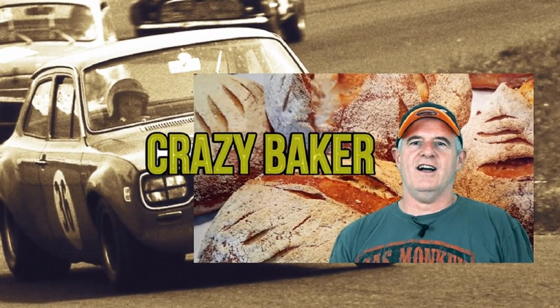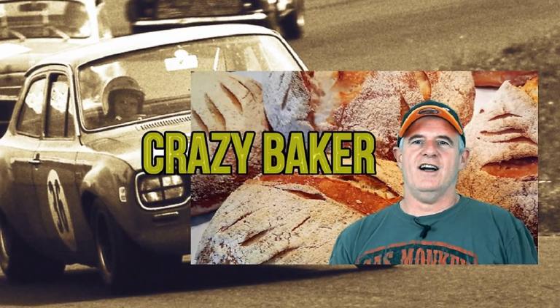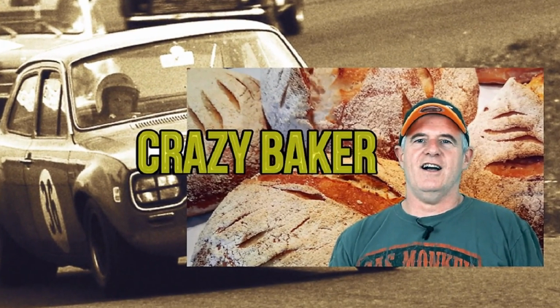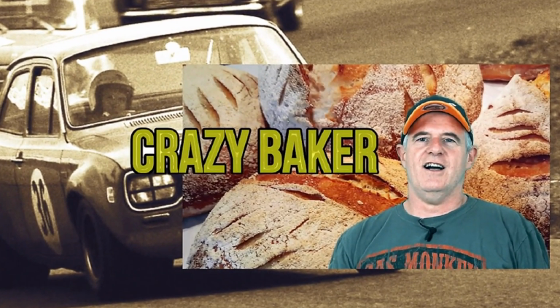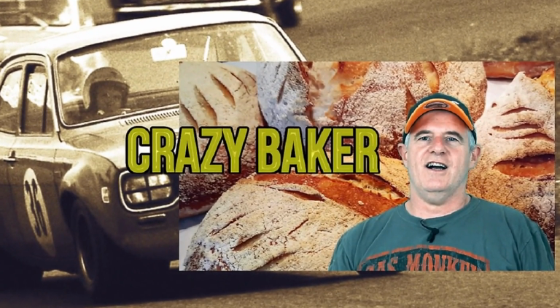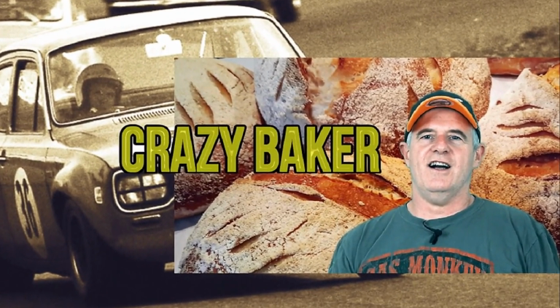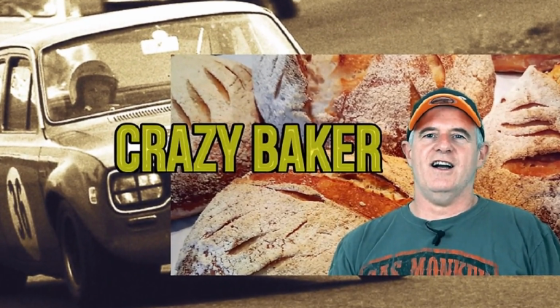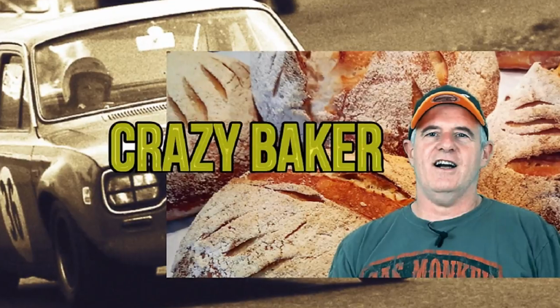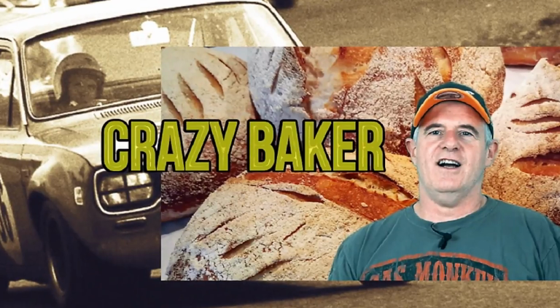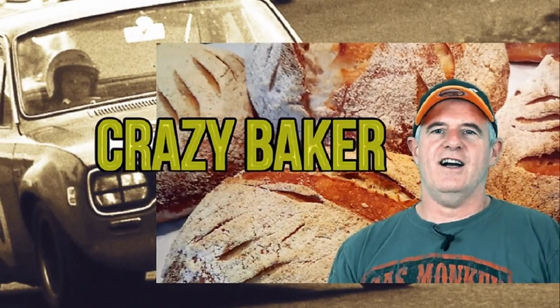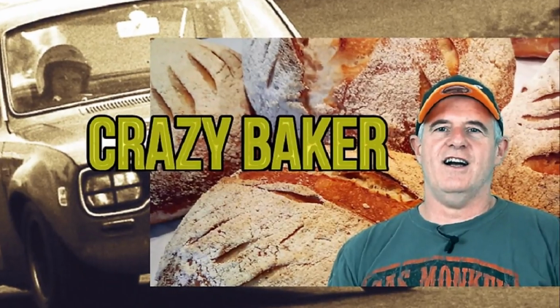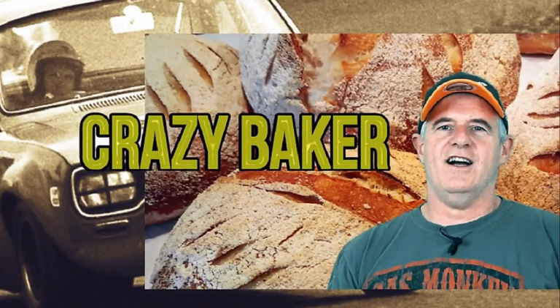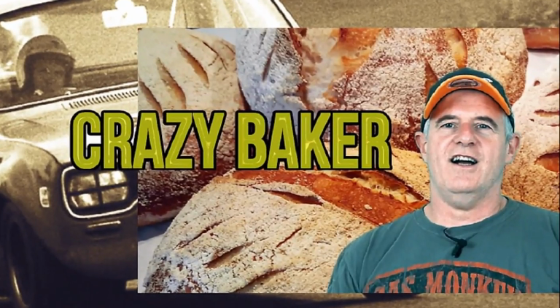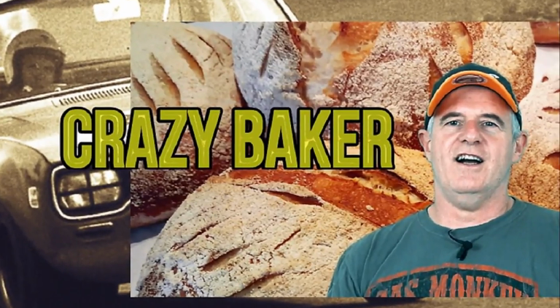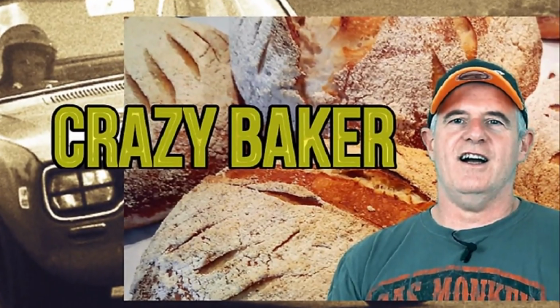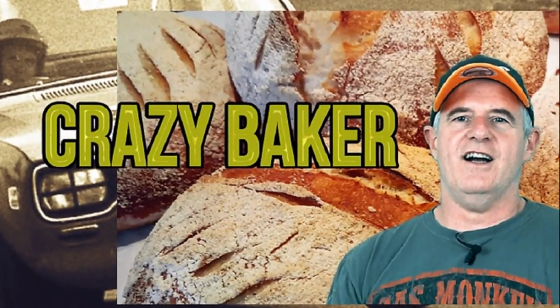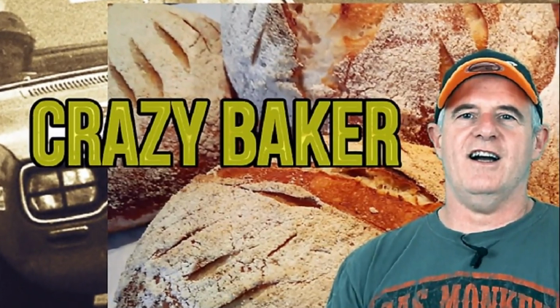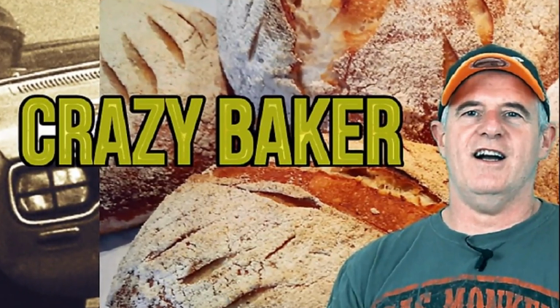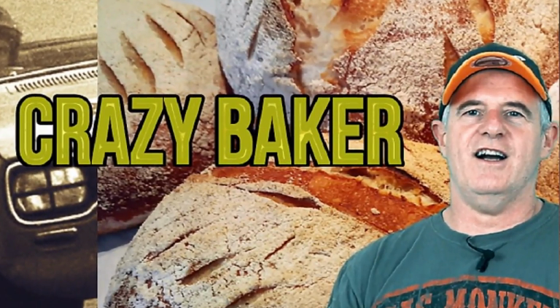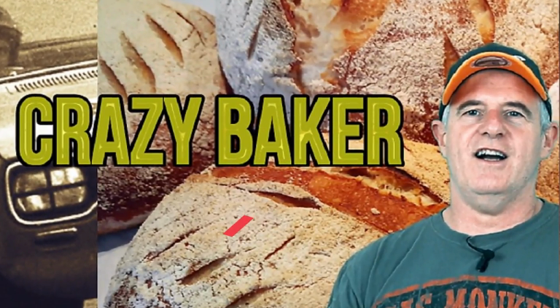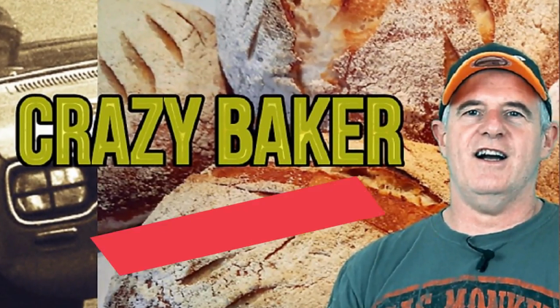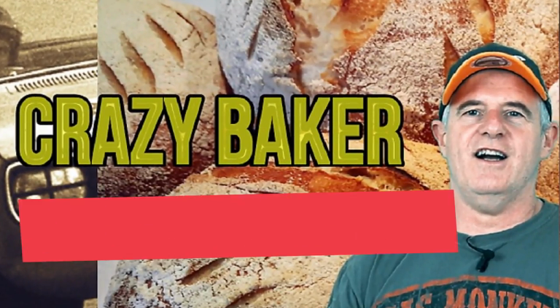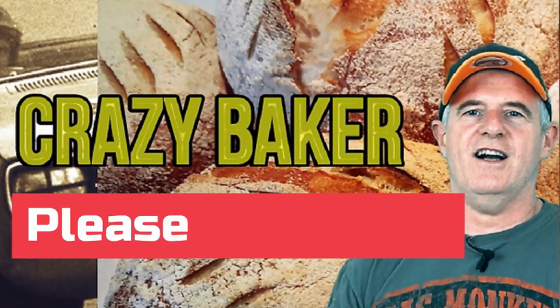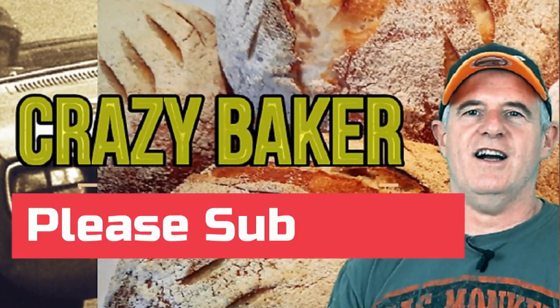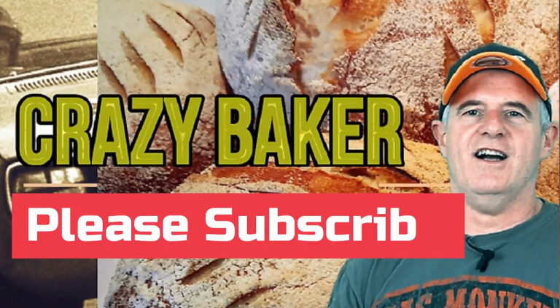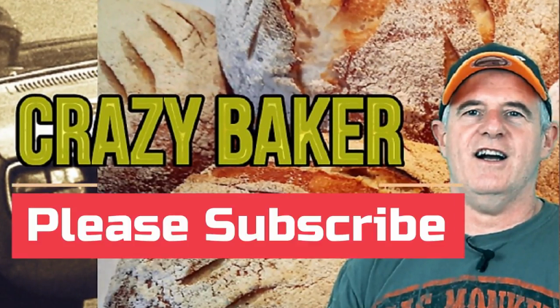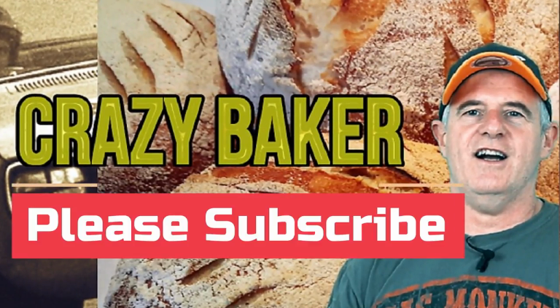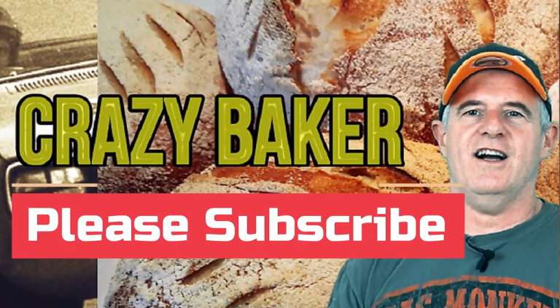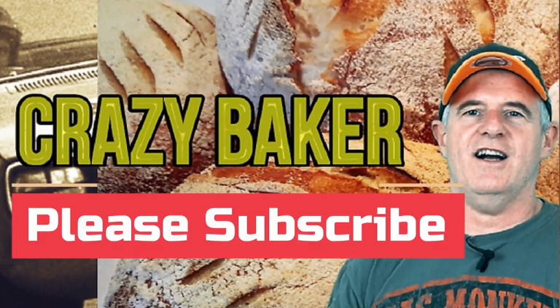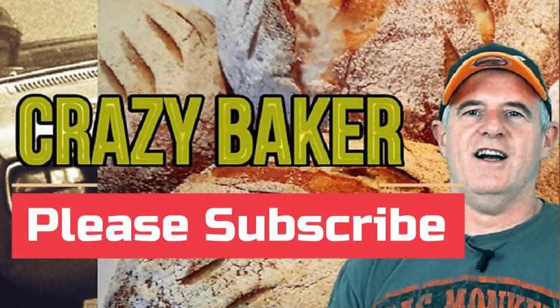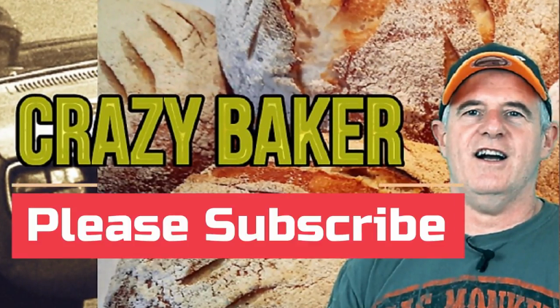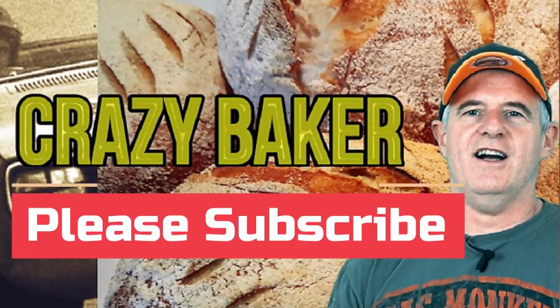I am the Crazy Baker. Please subscribe and please share. Laters.